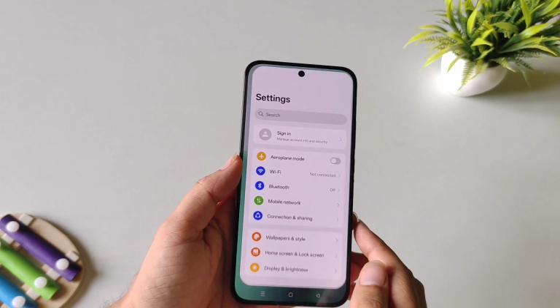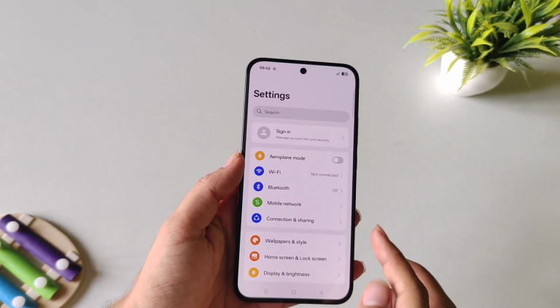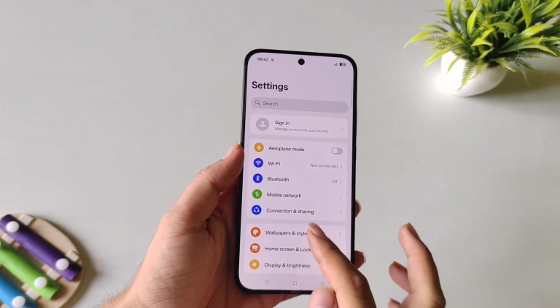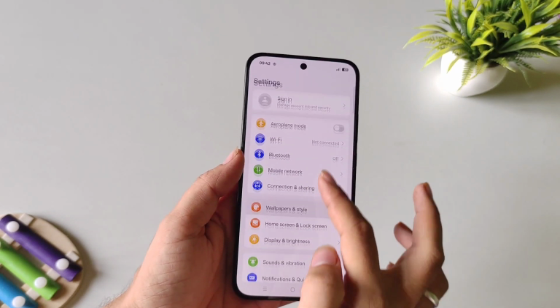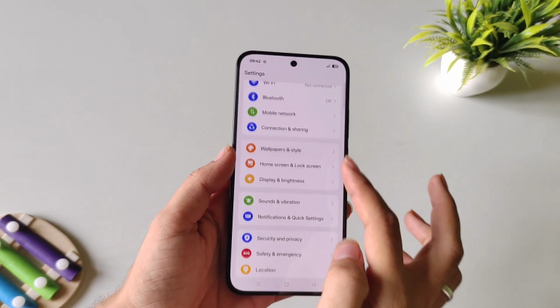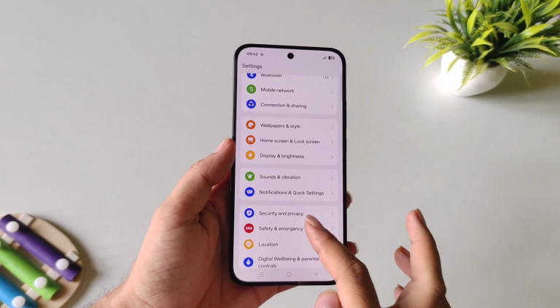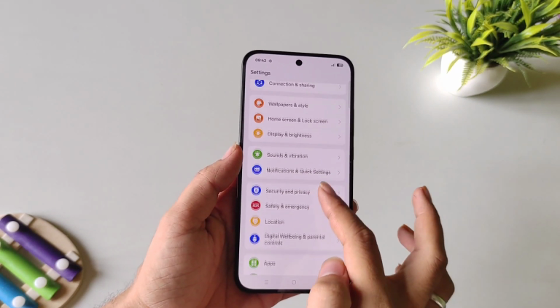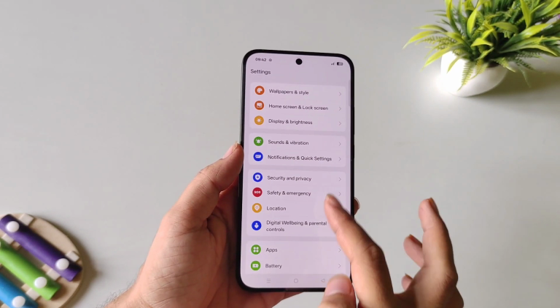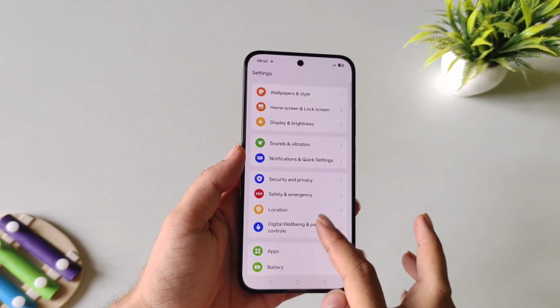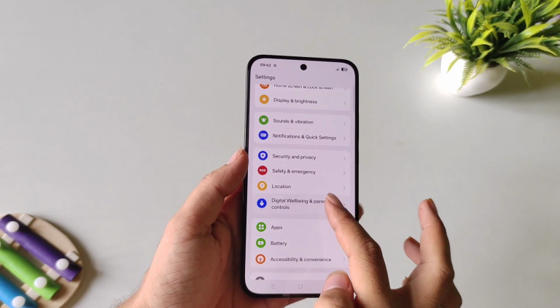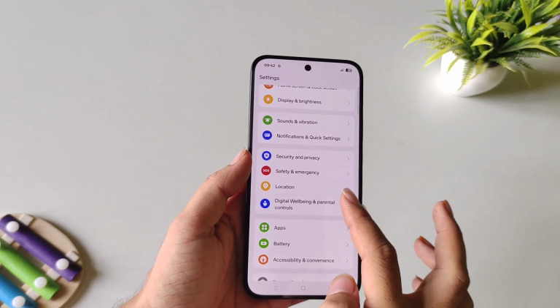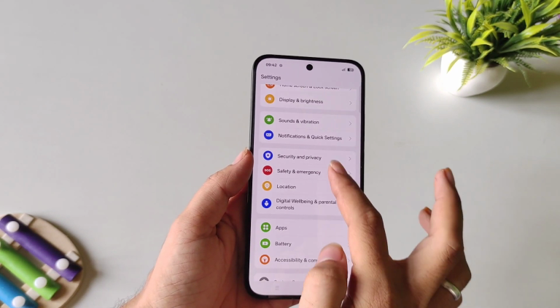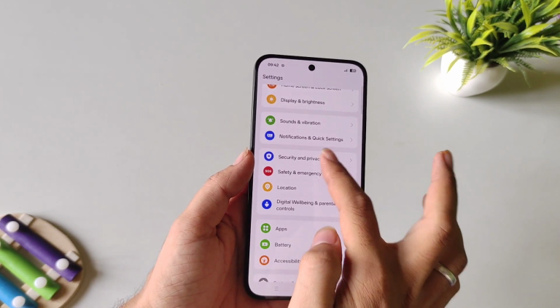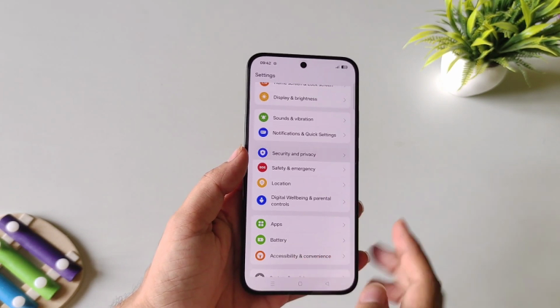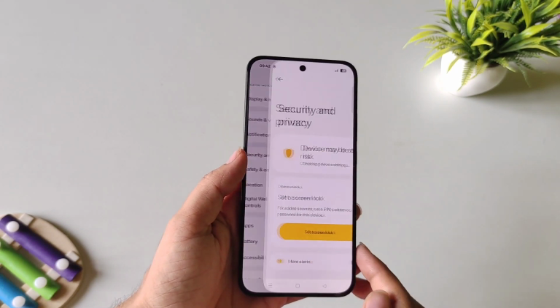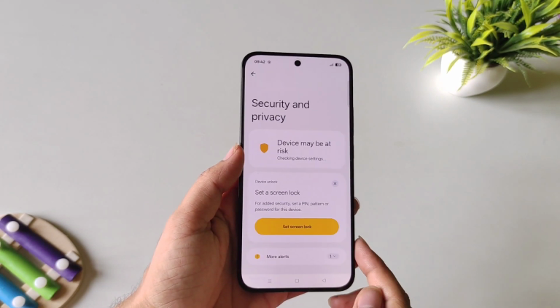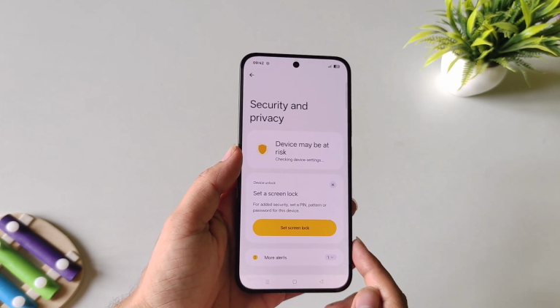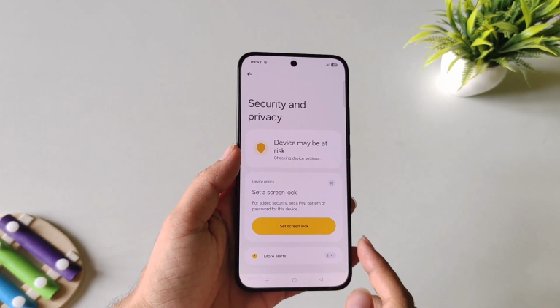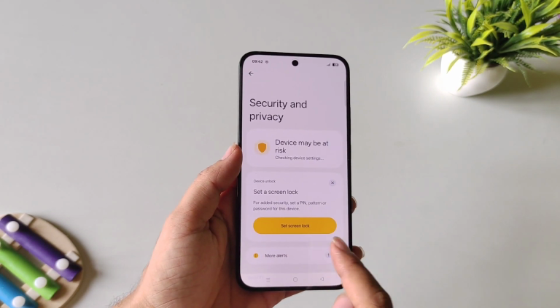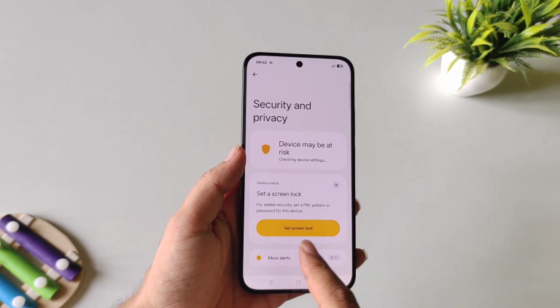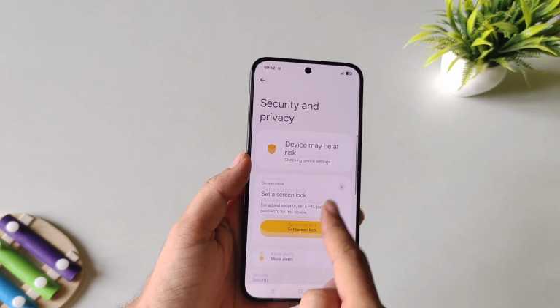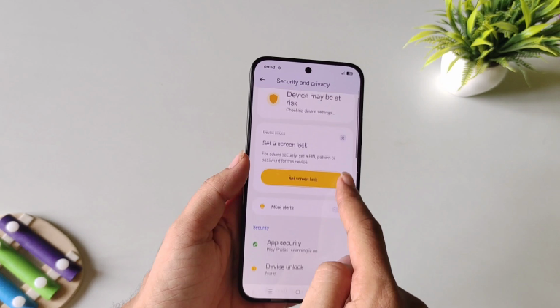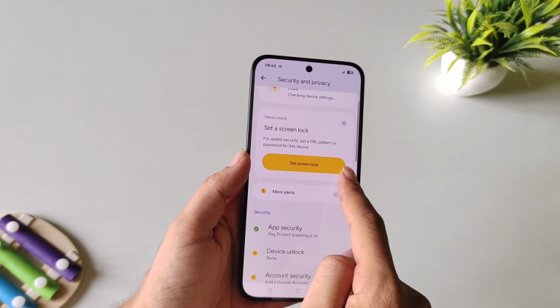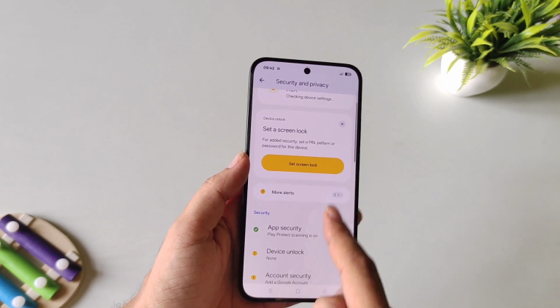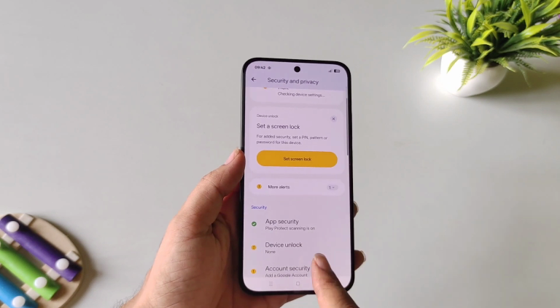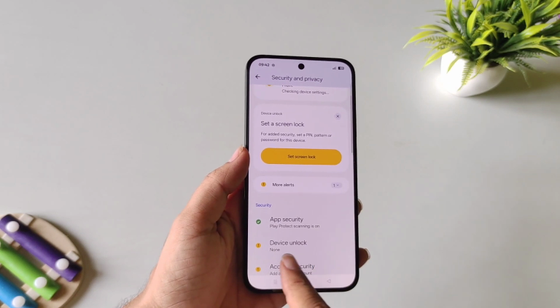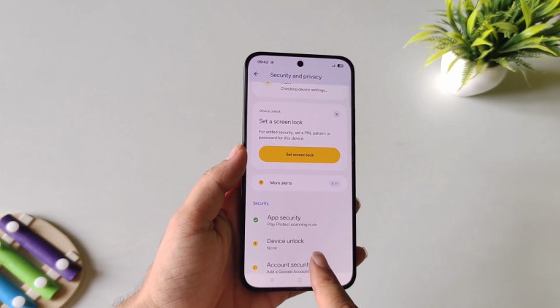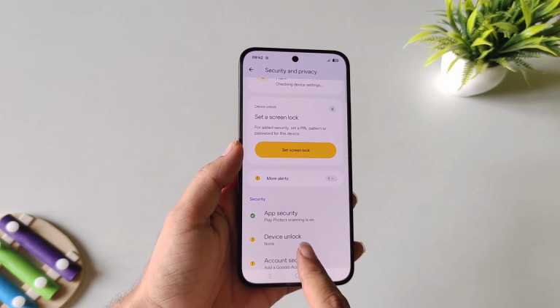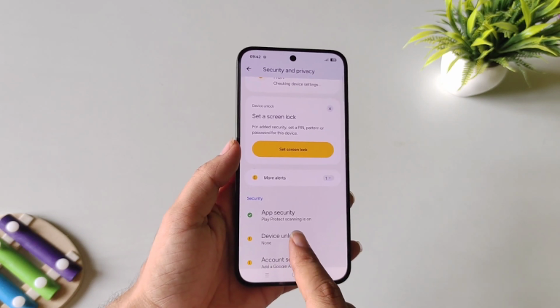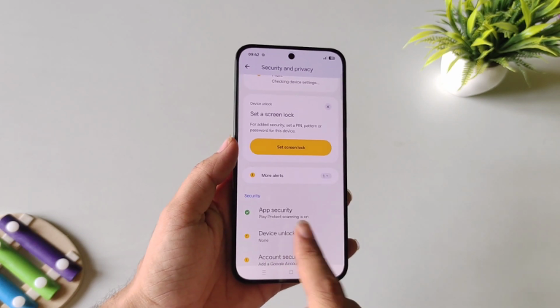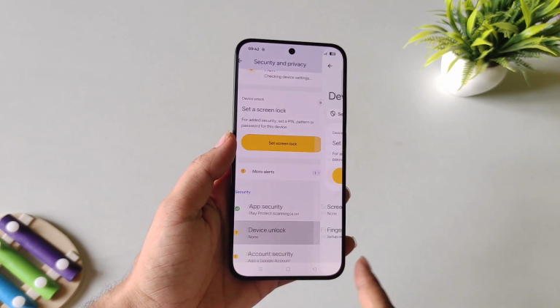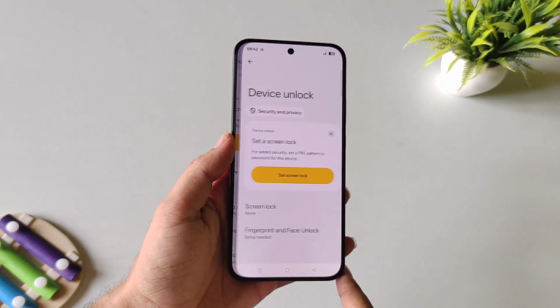Open your Settings, select Security and Privacy, and then select Device Unlock.